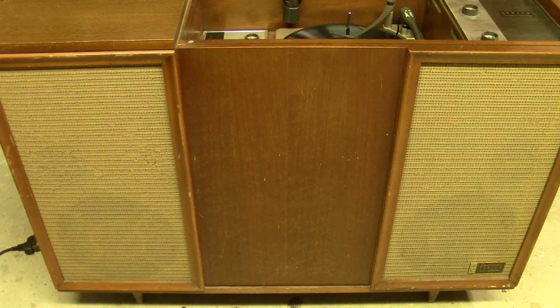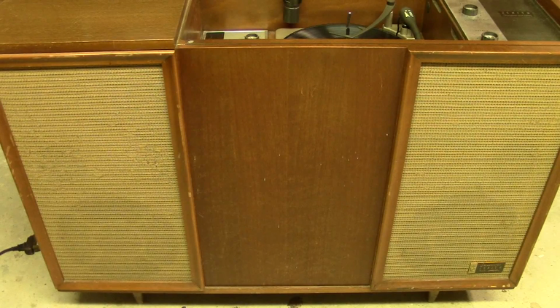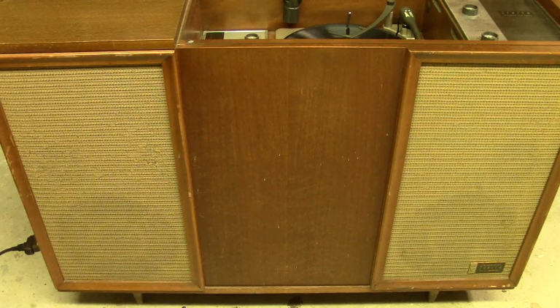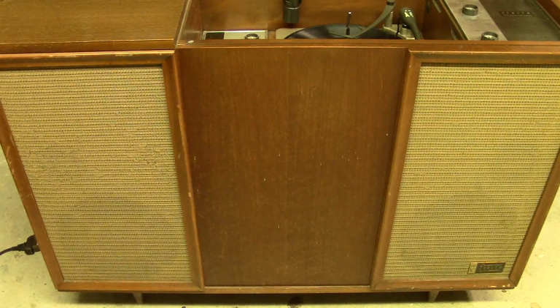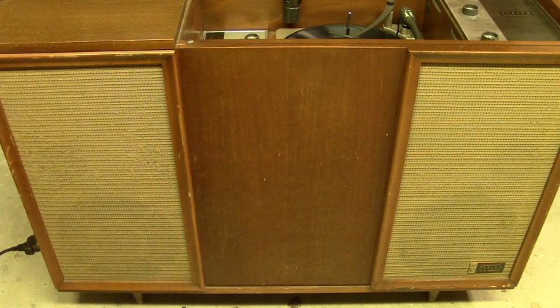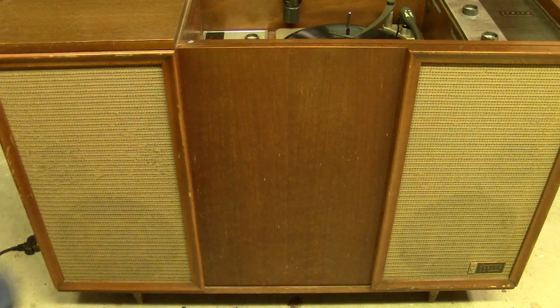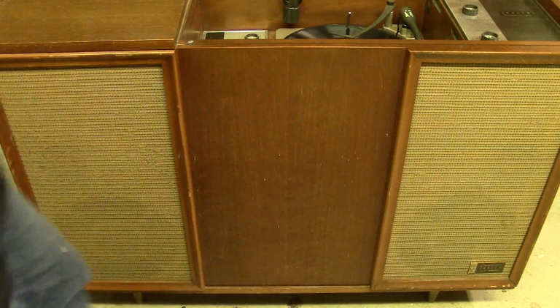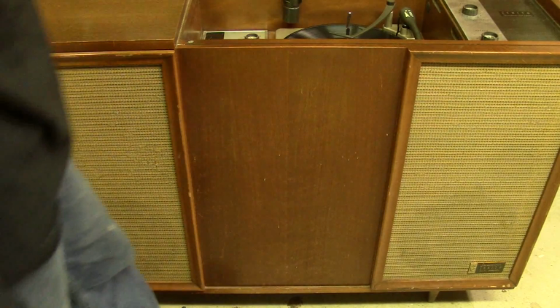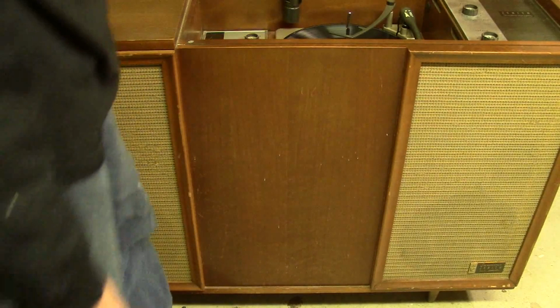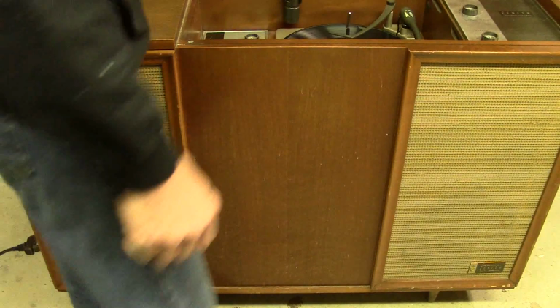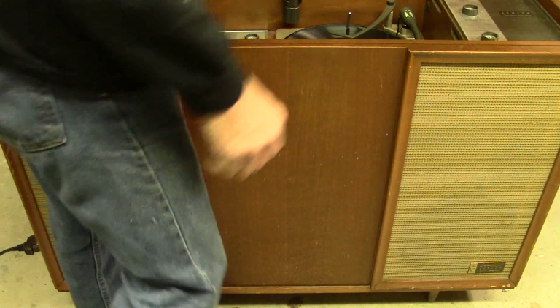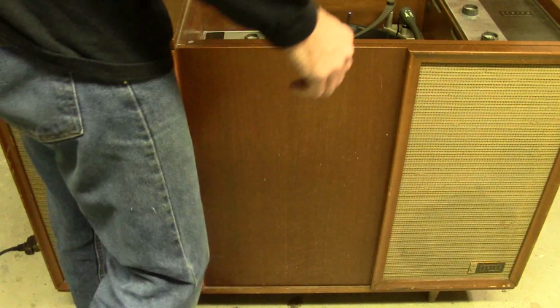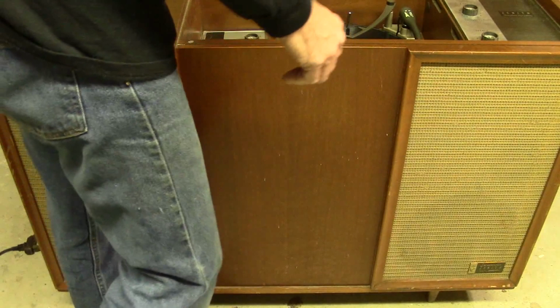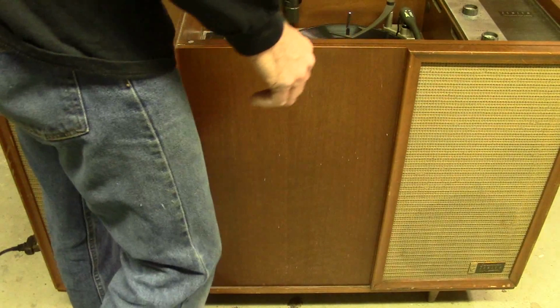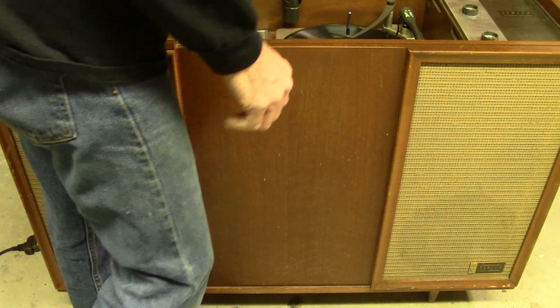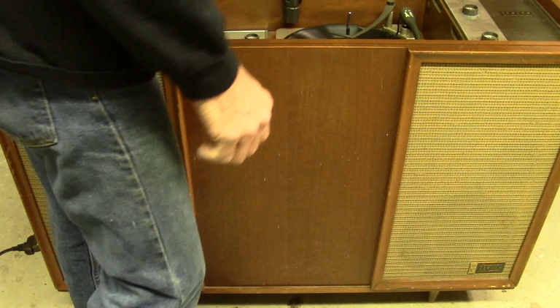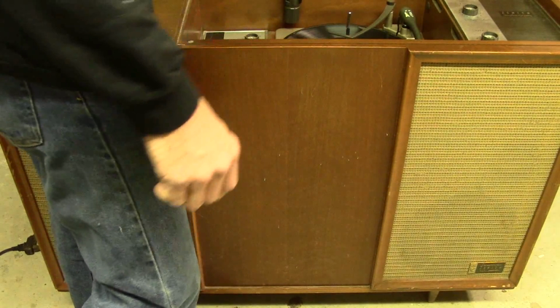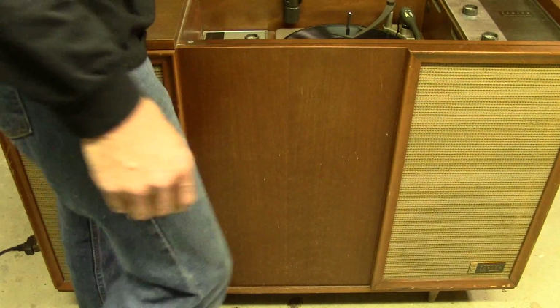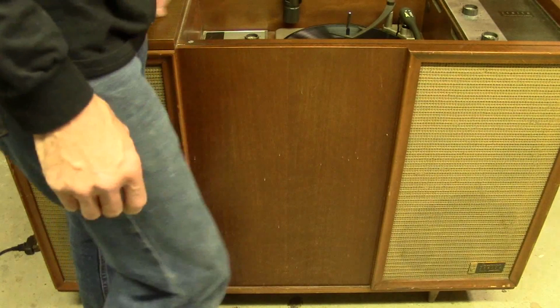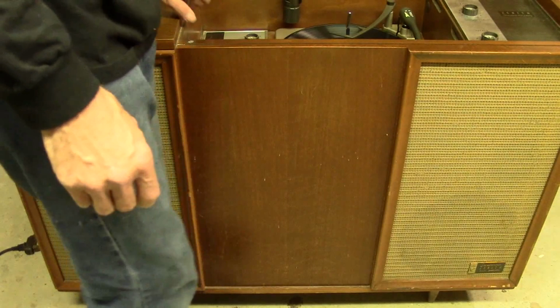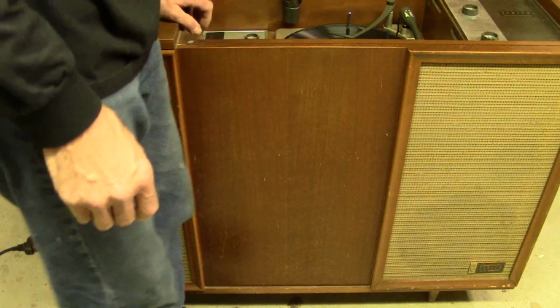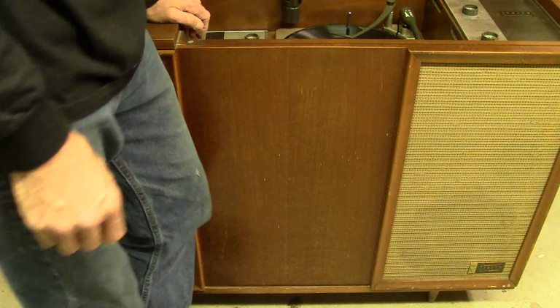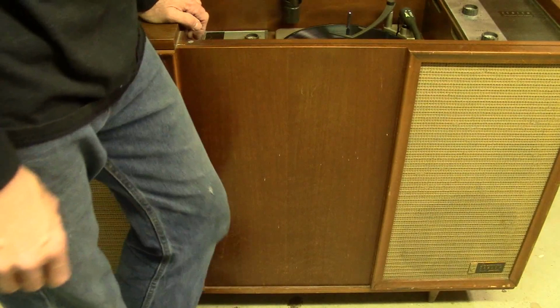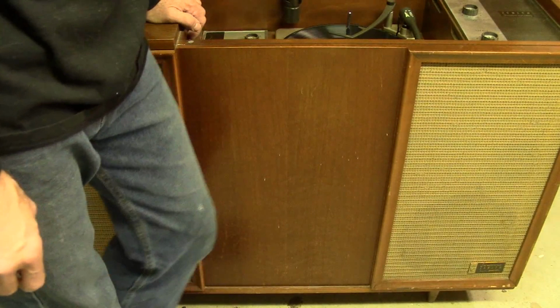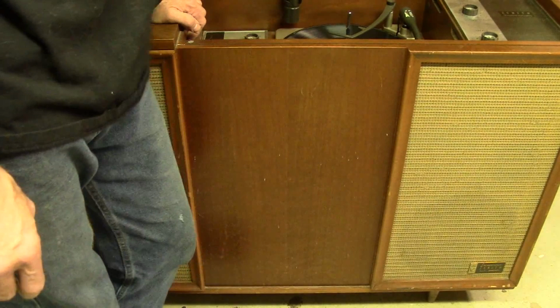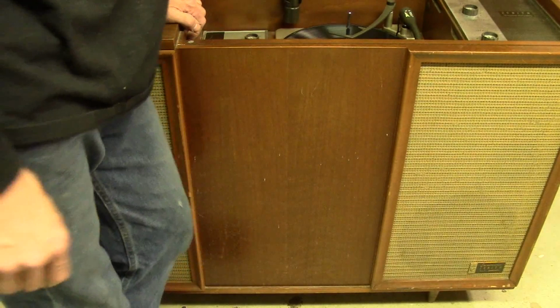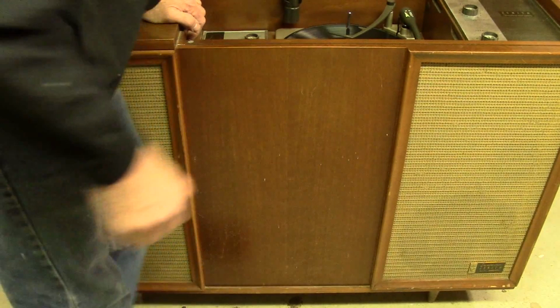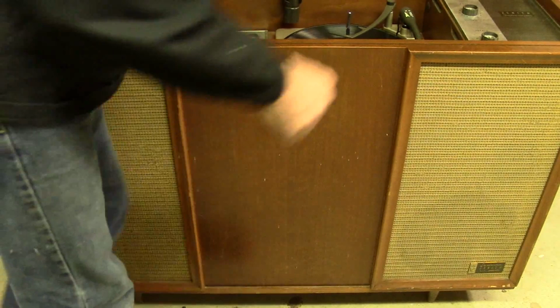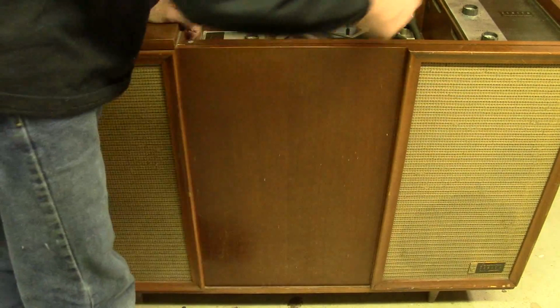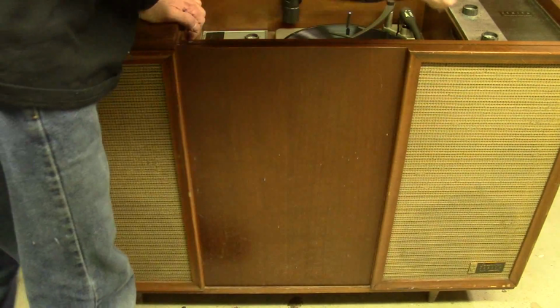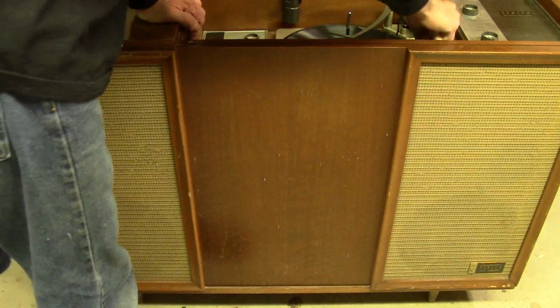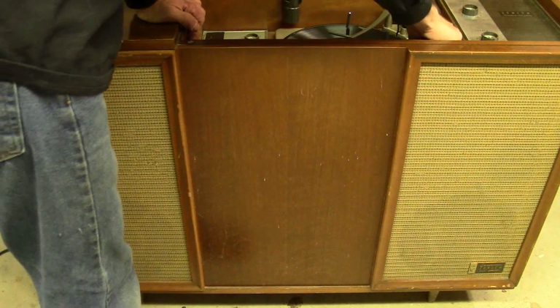That's probably enough for some comparison. Let's get the new tubes and the new cartridge in and give it another try.